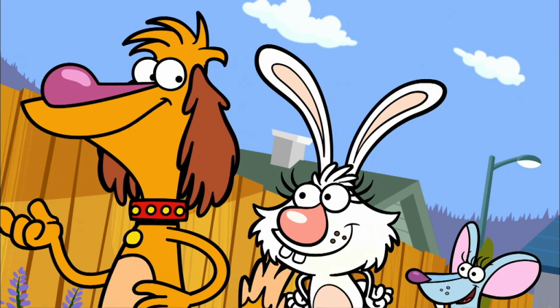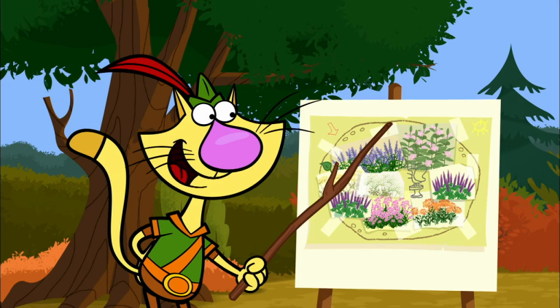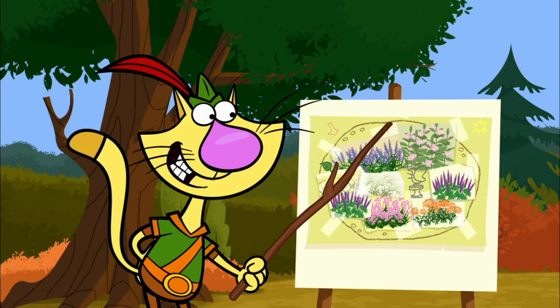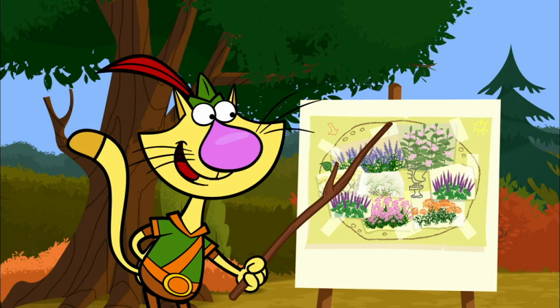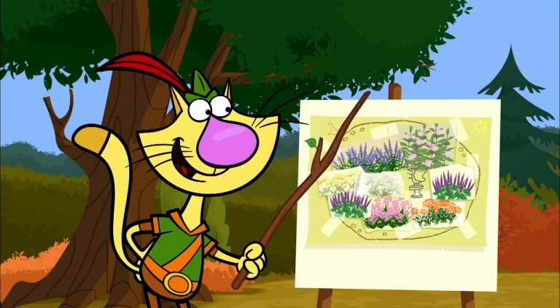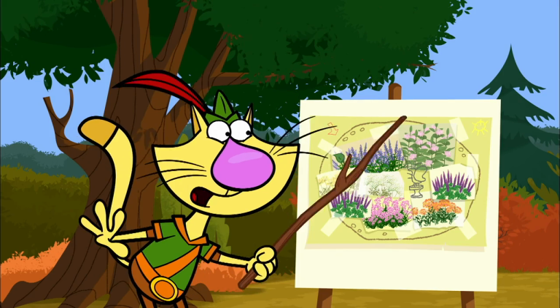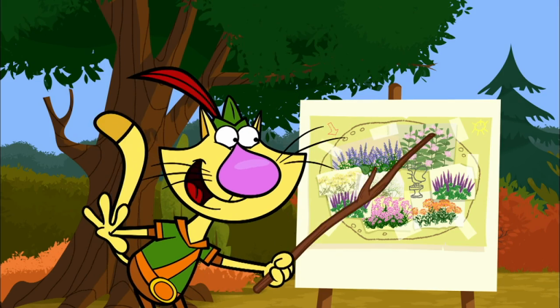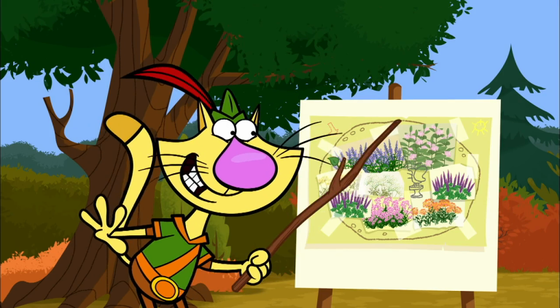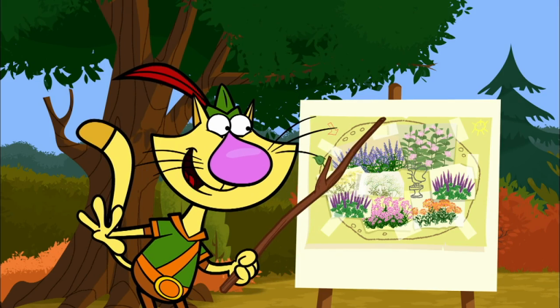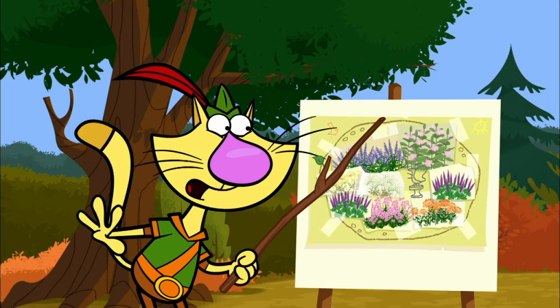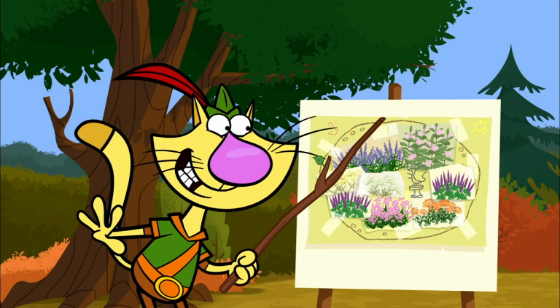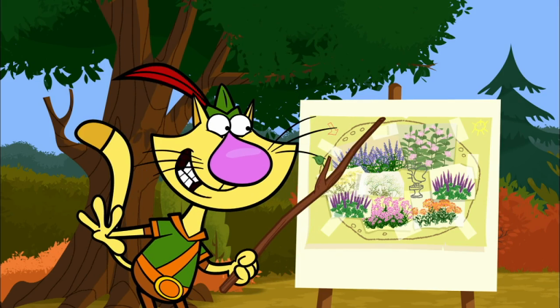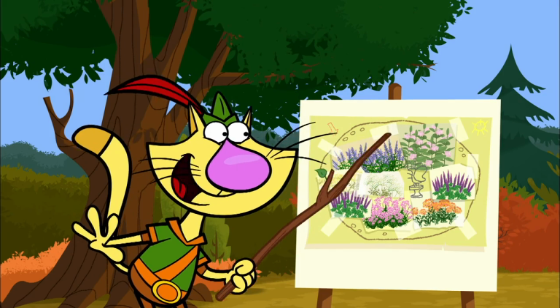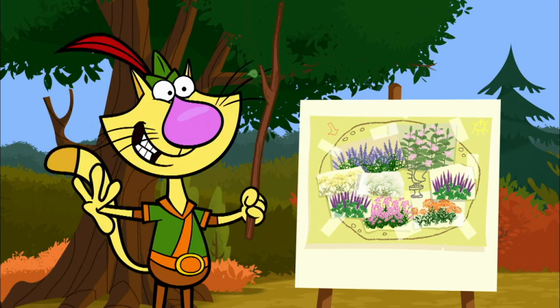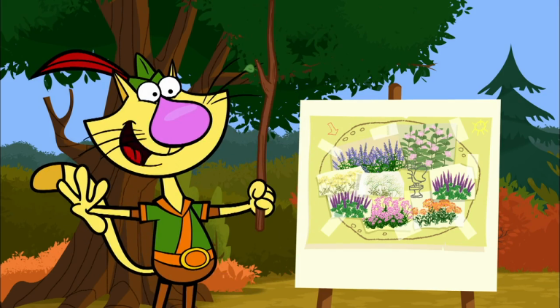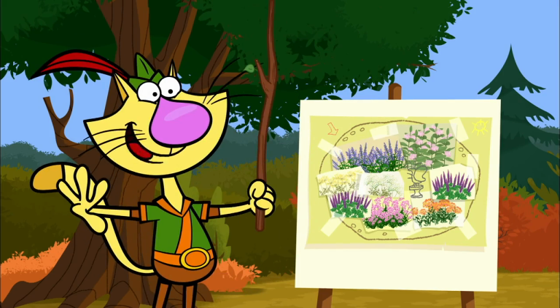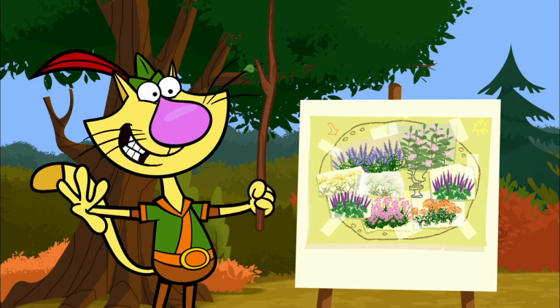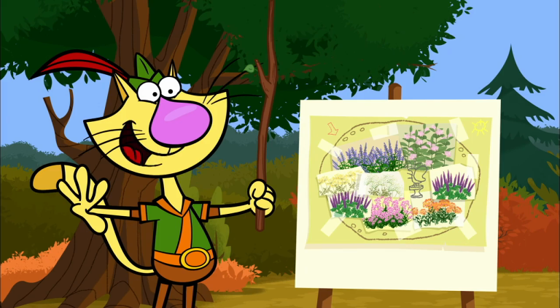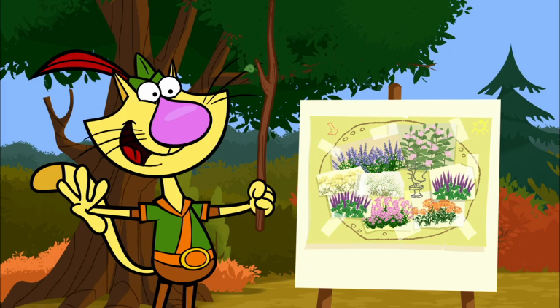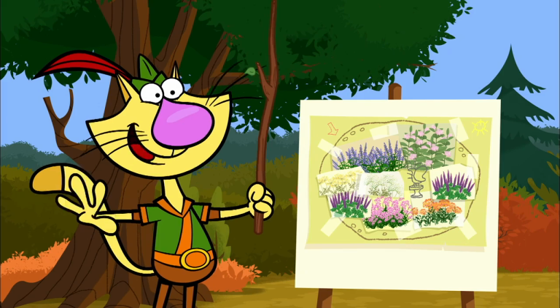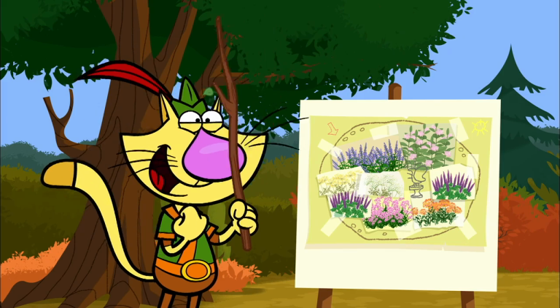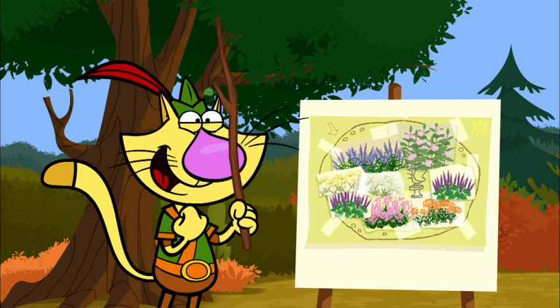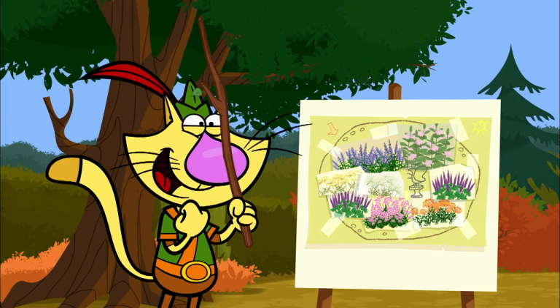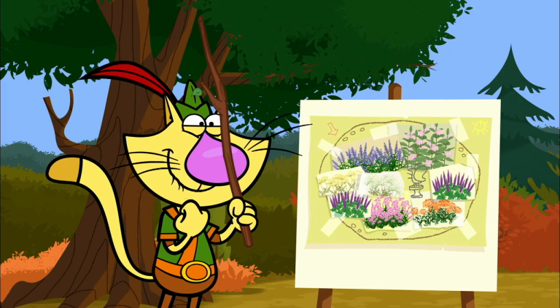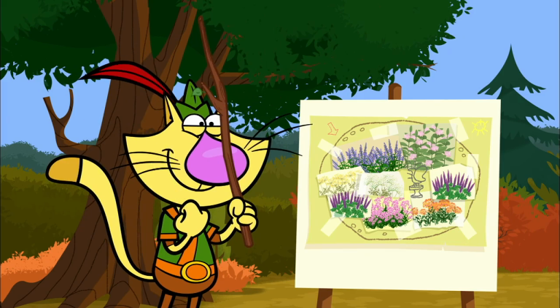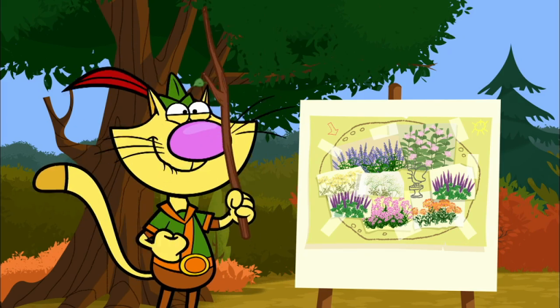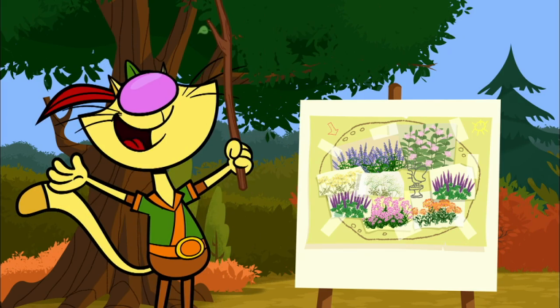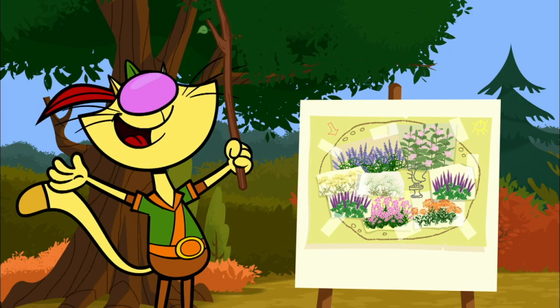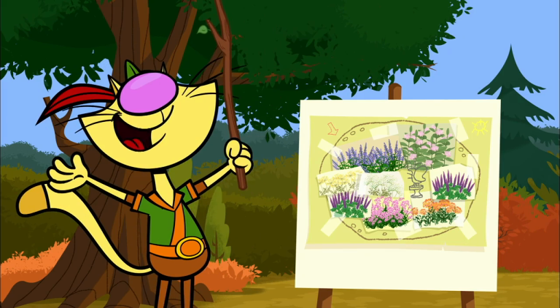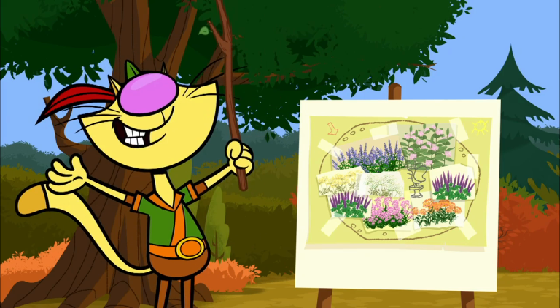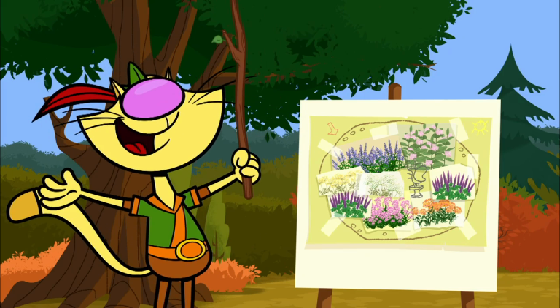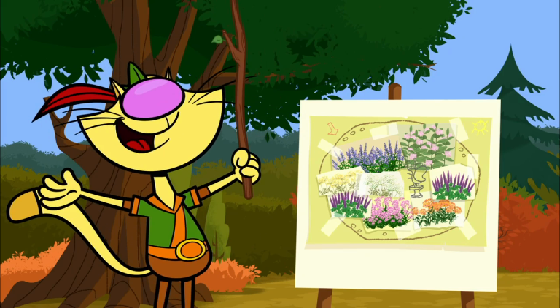And we'll put rocks in the garden, because butterflies love to land on them and bask in the sun.